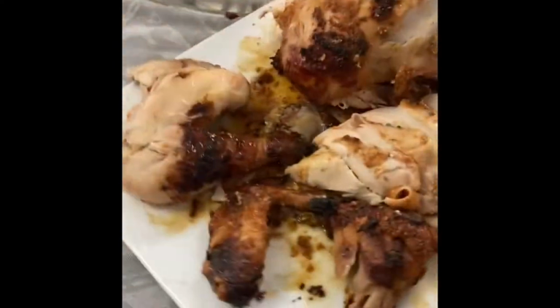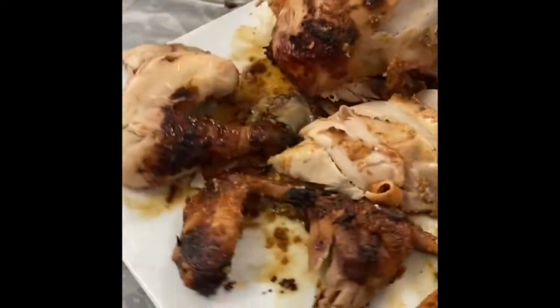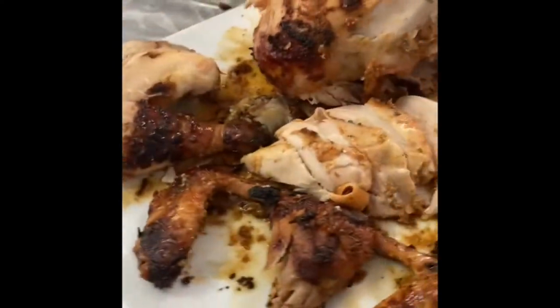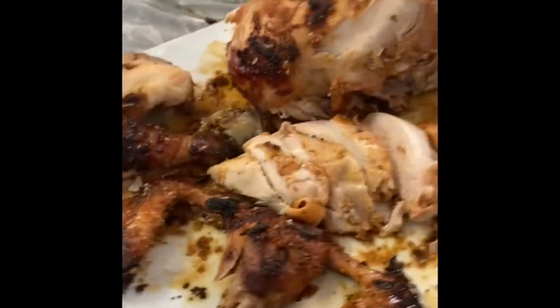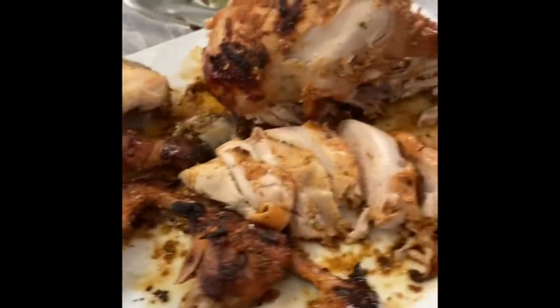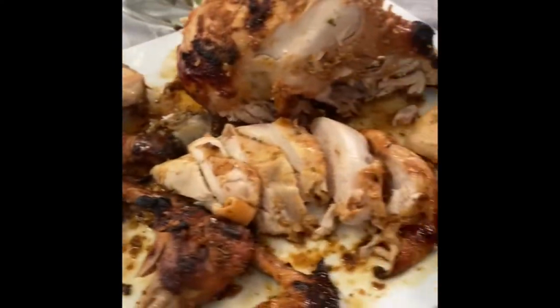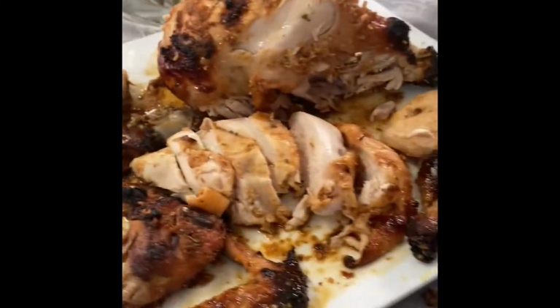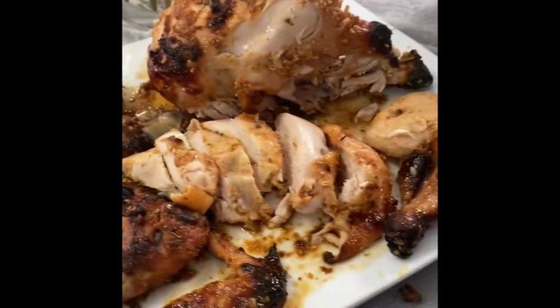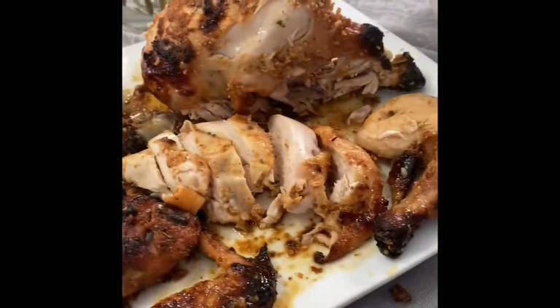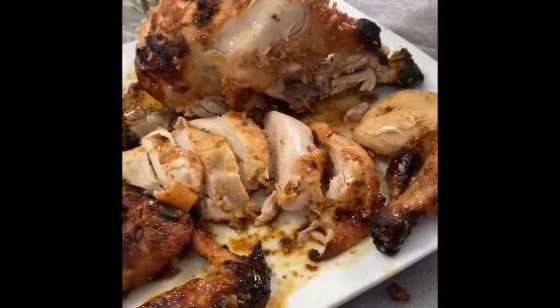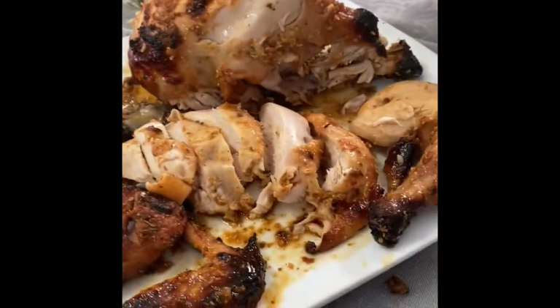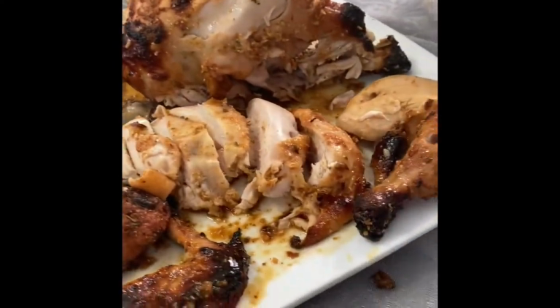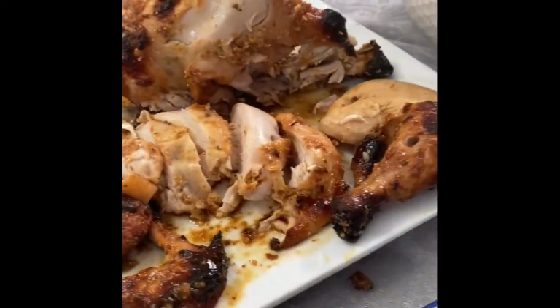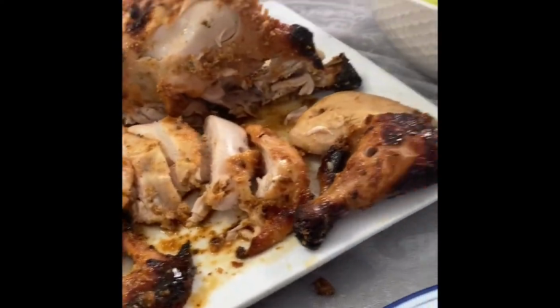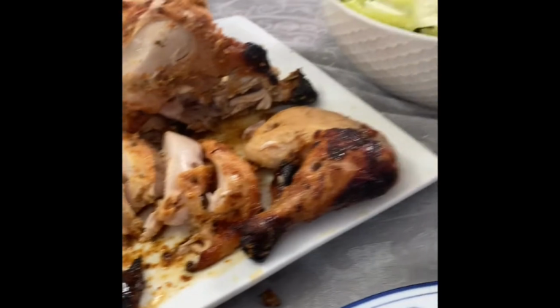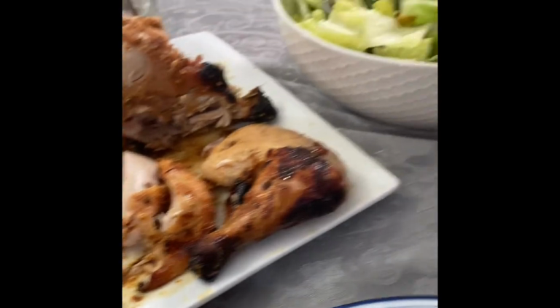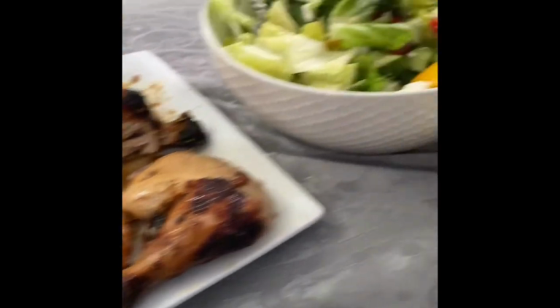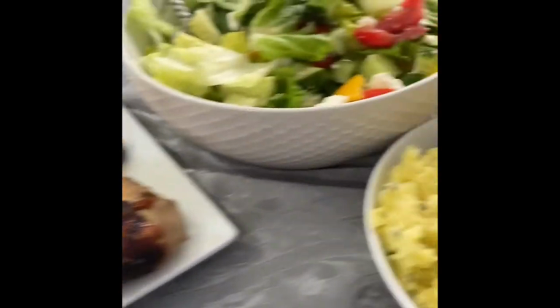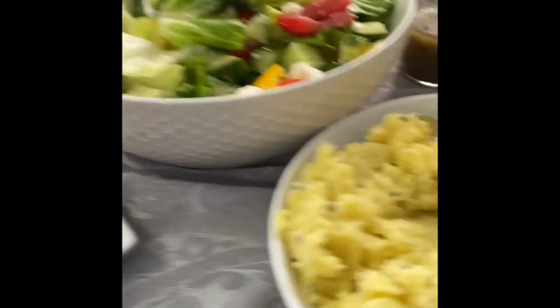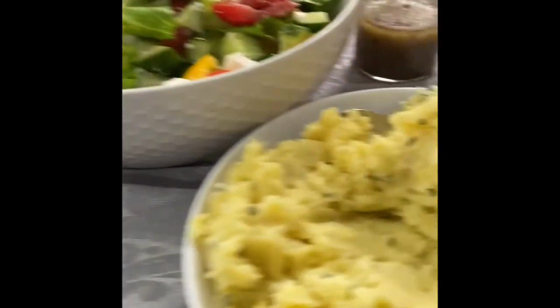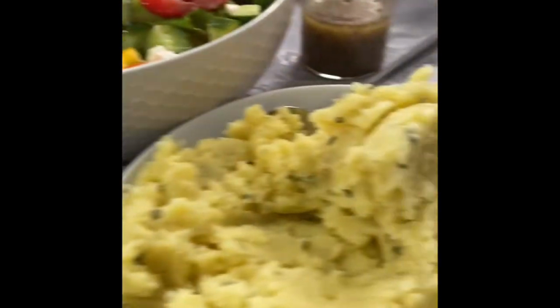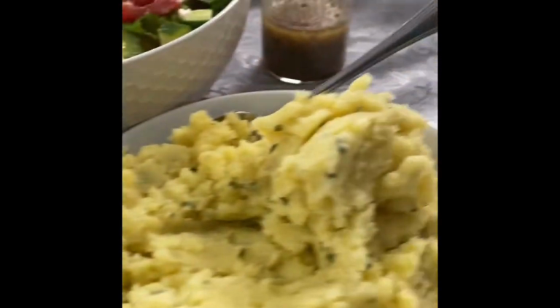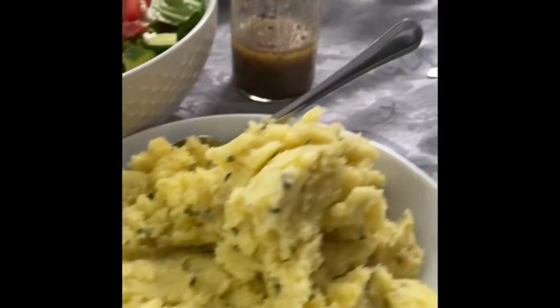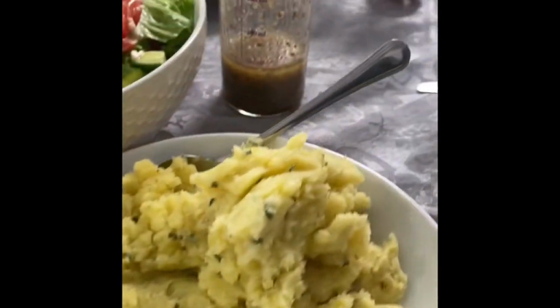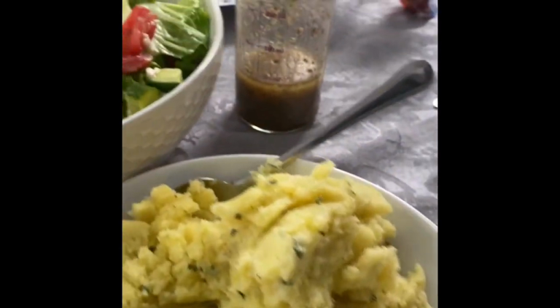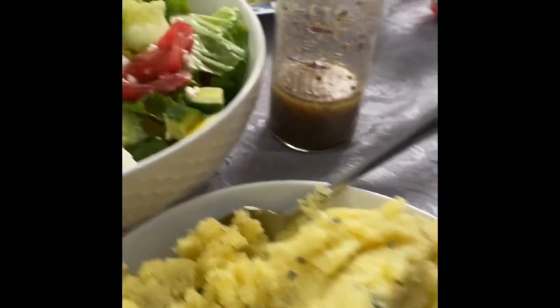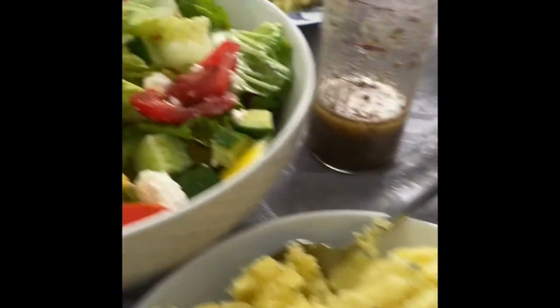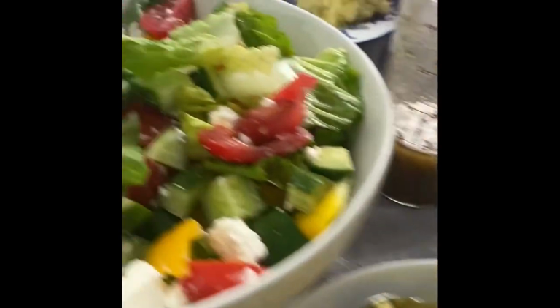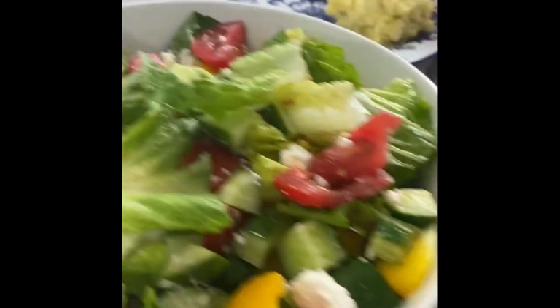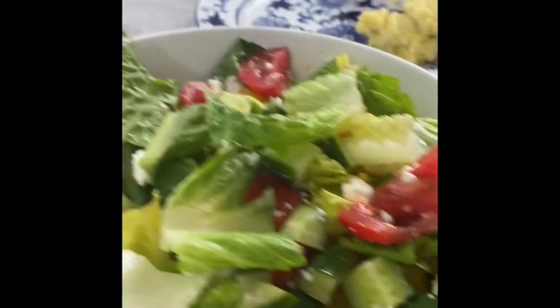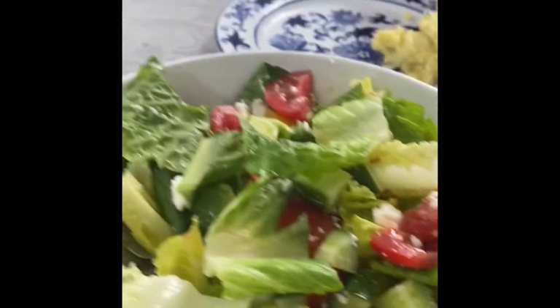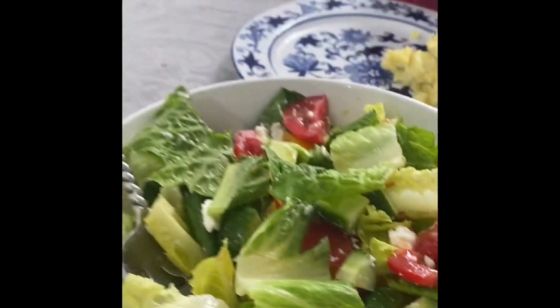Ready to go. Ready to eat. Then we got the potatoes. Then we got some lettuce.